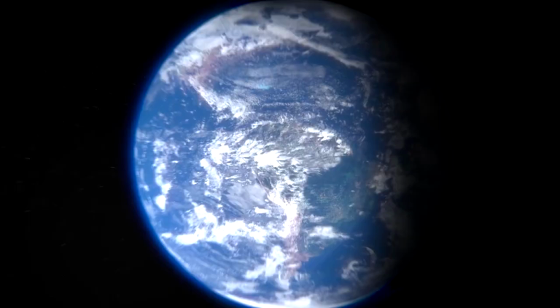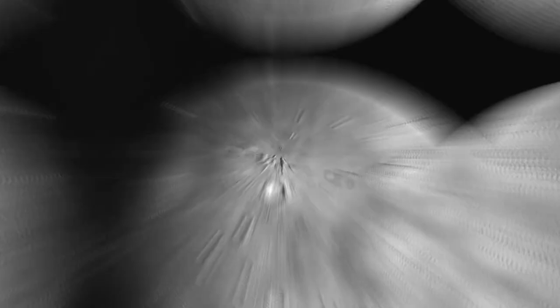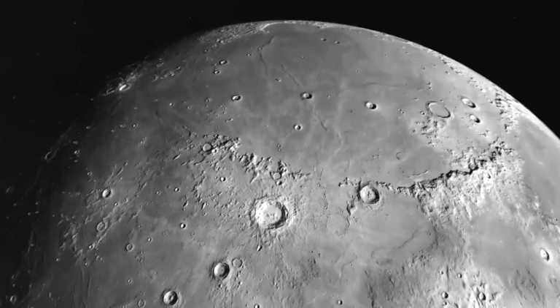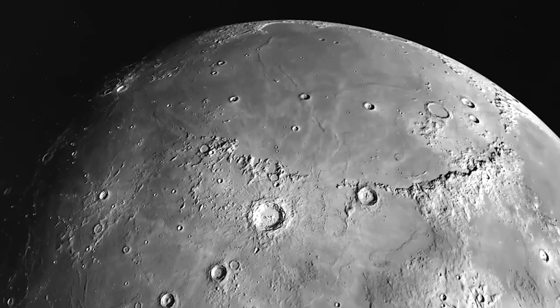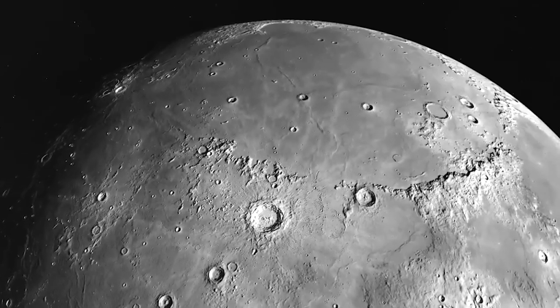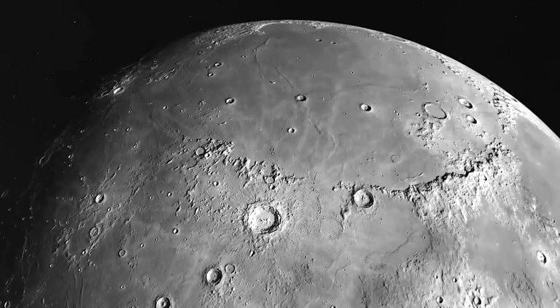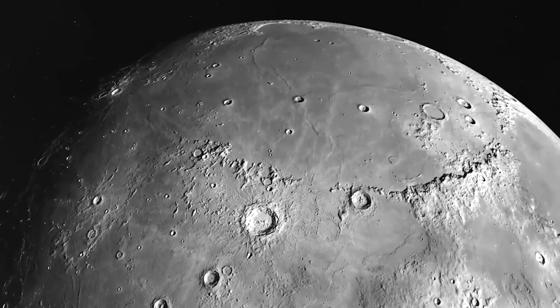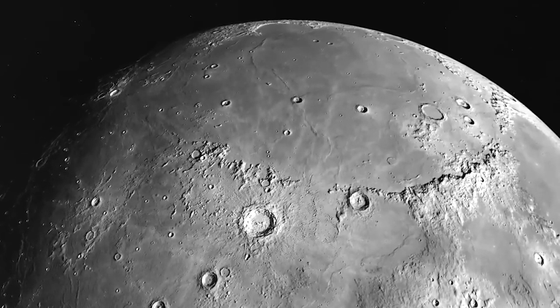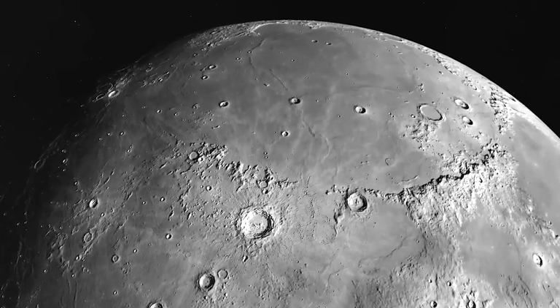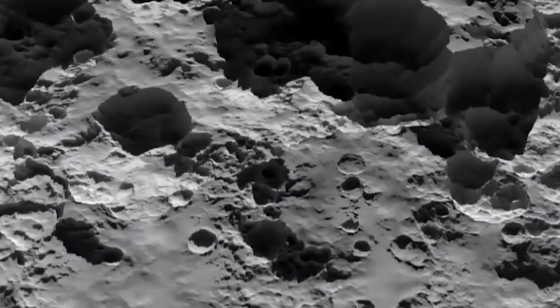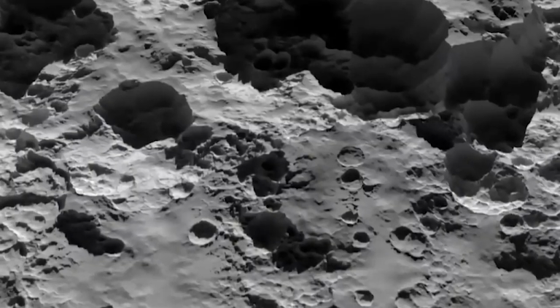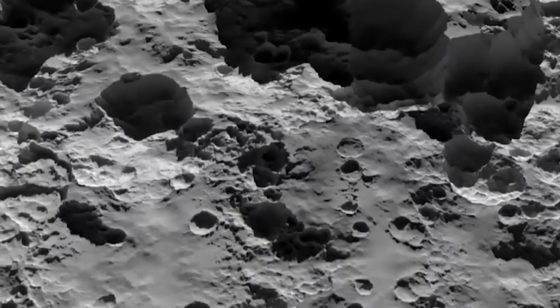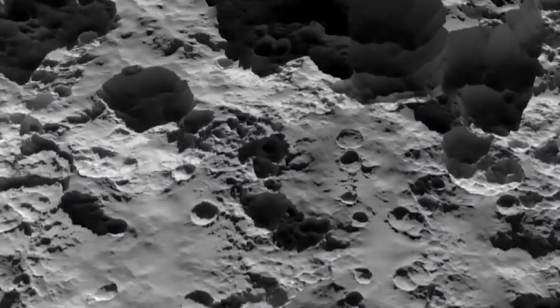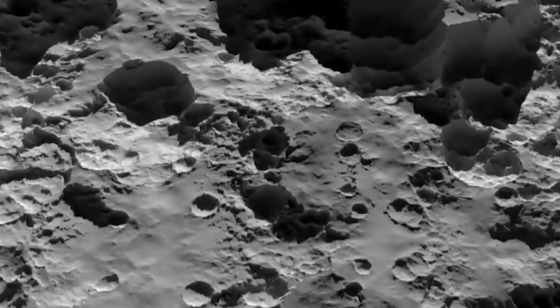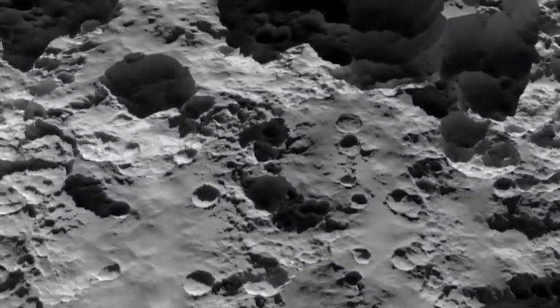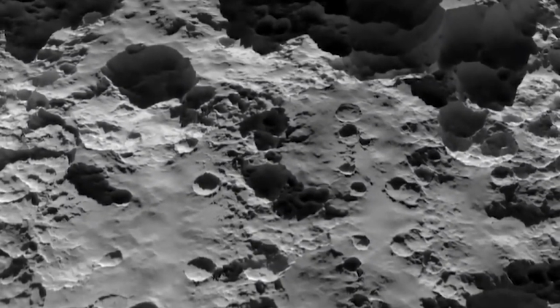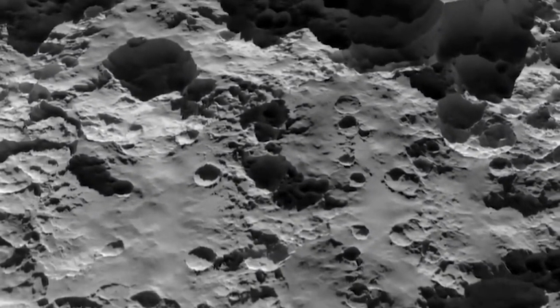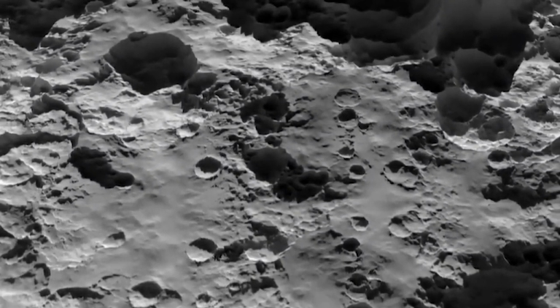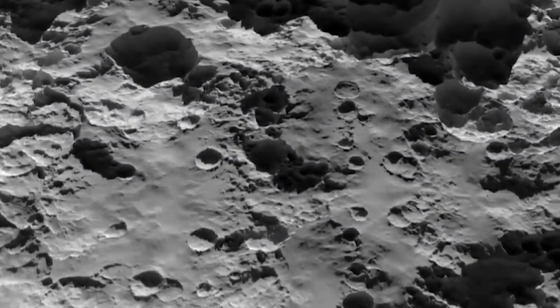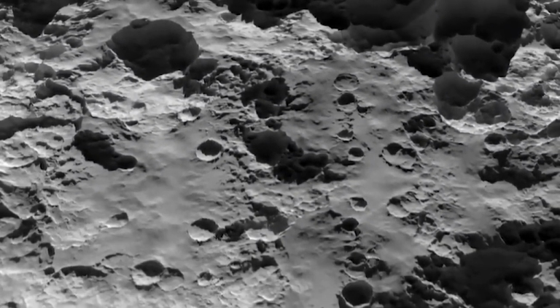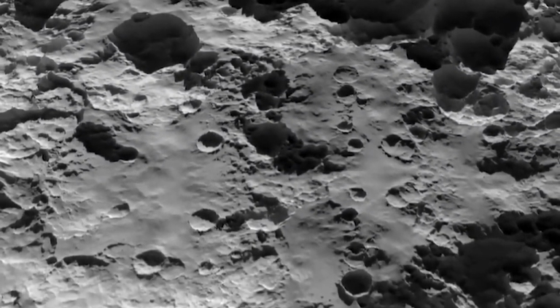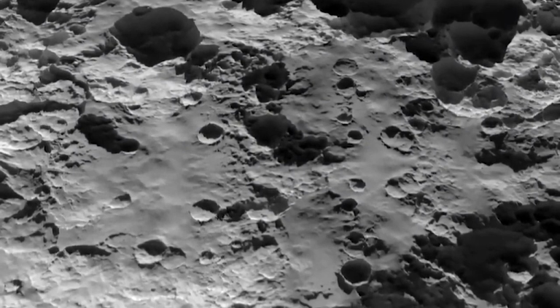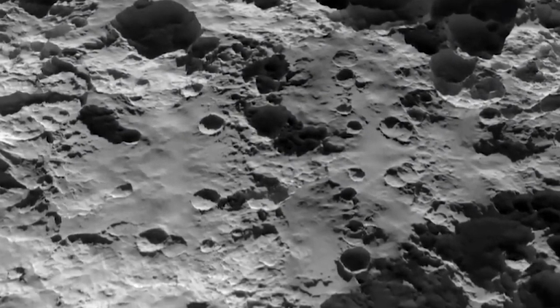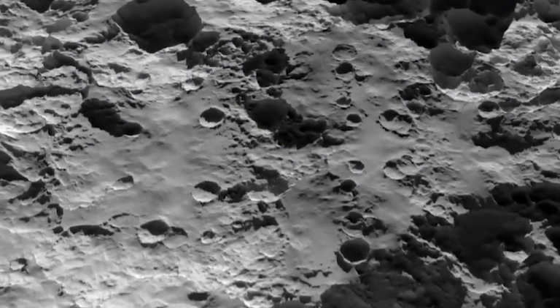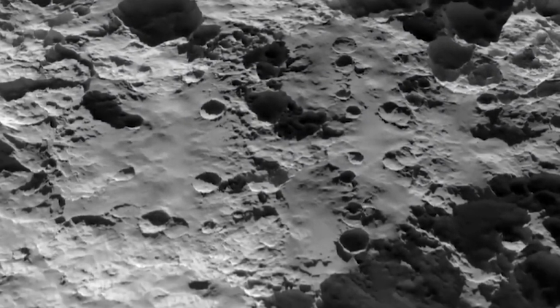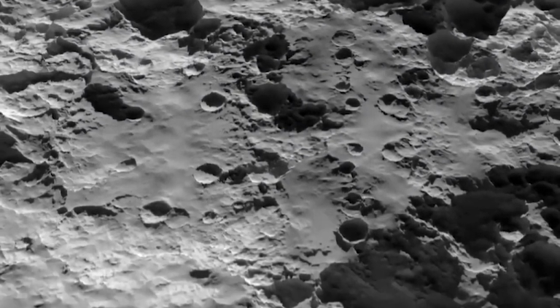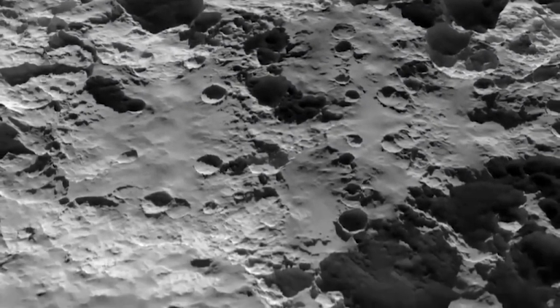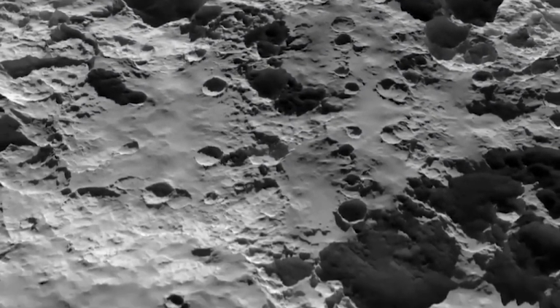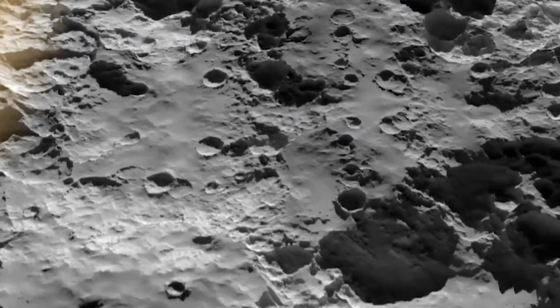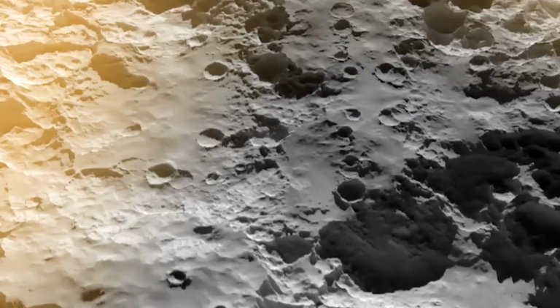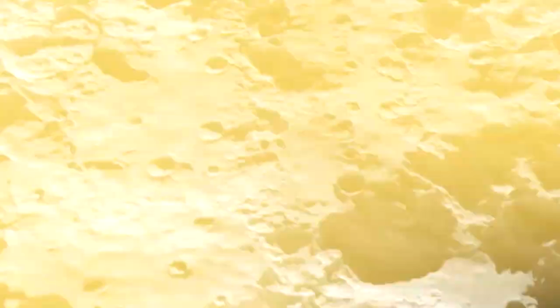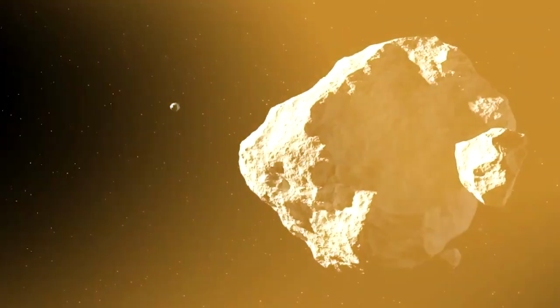With its high-resolution cameras, LRO photographed old, hardened lava patches on the surface of the Moon's near side.